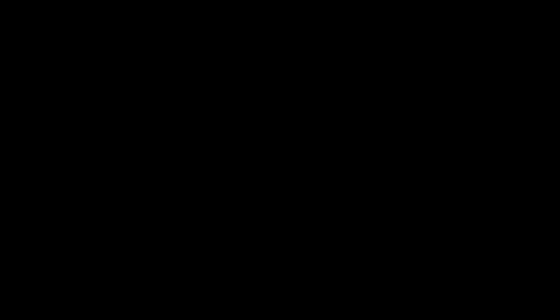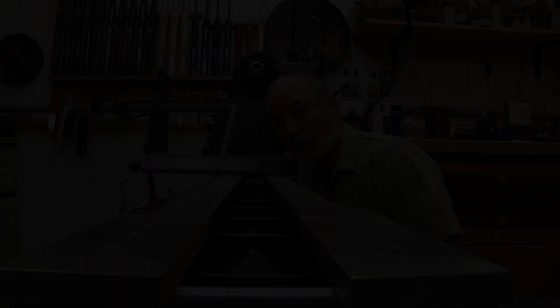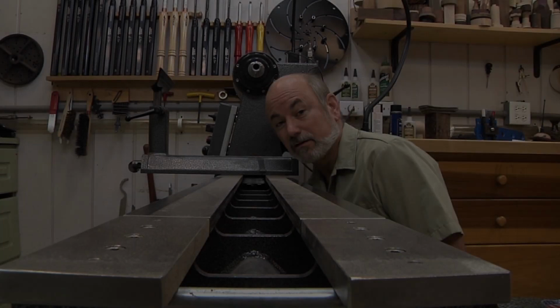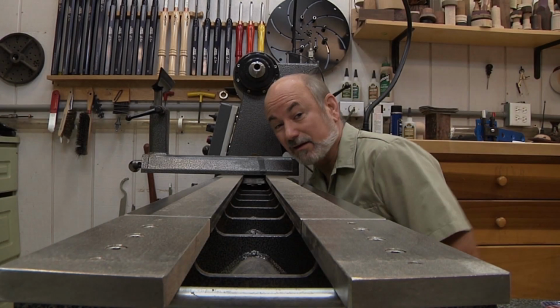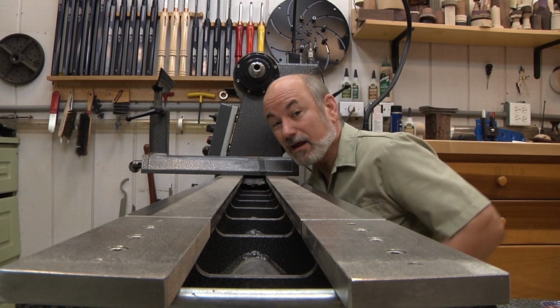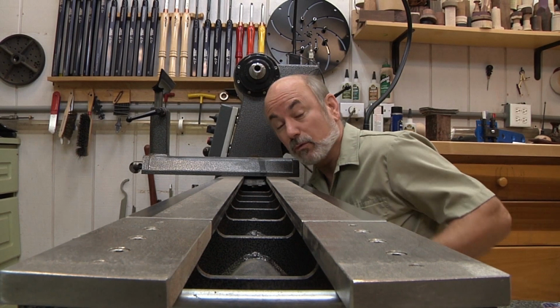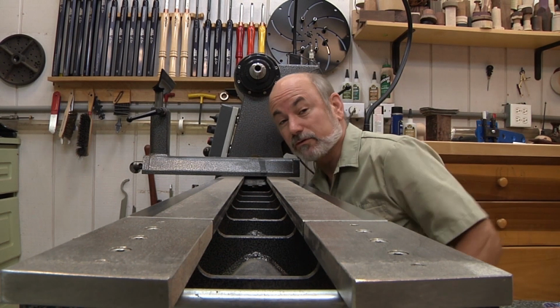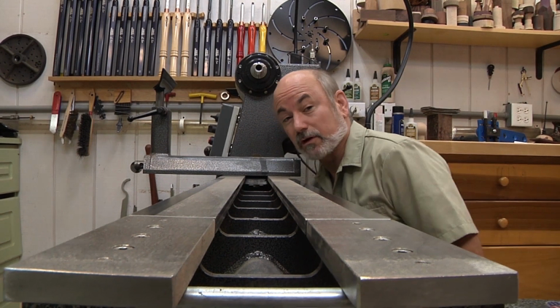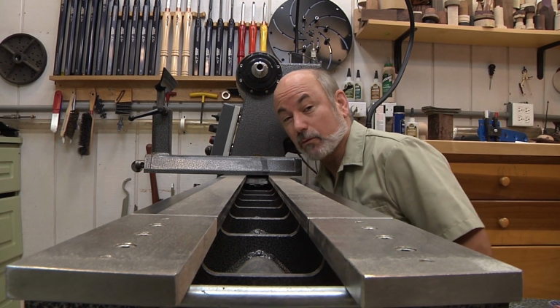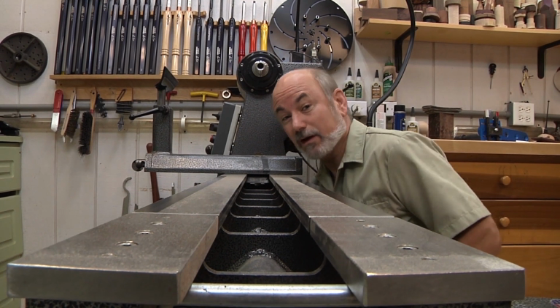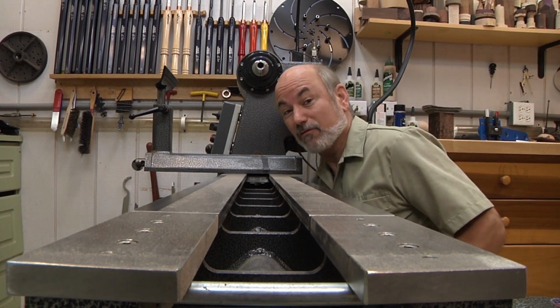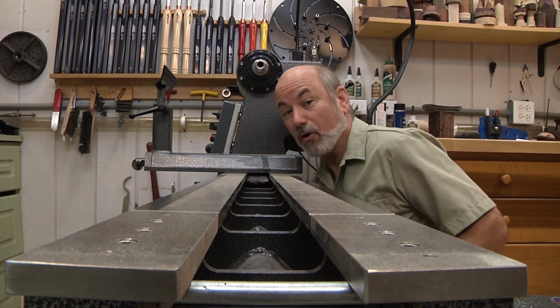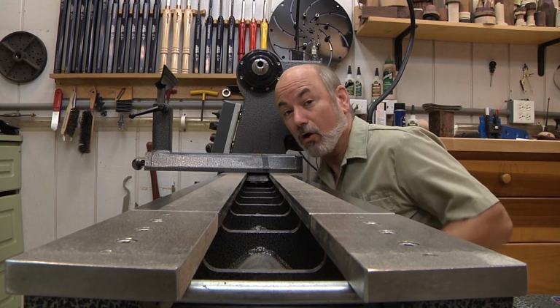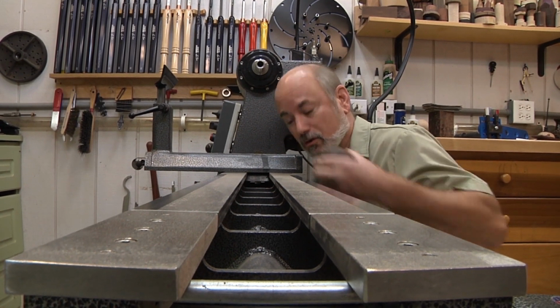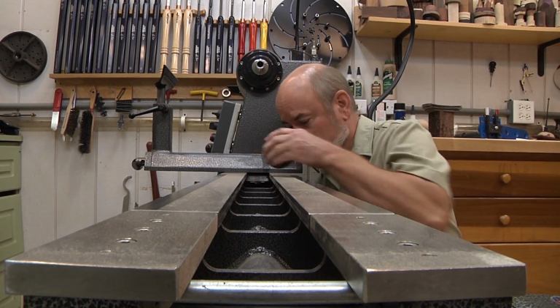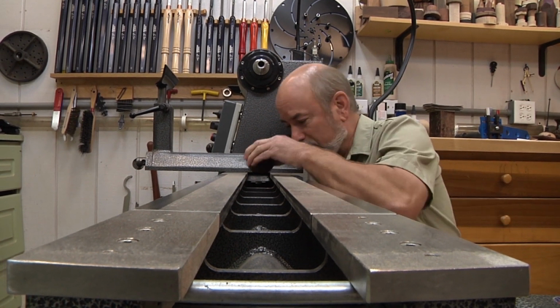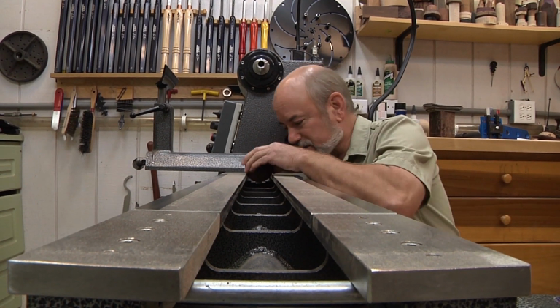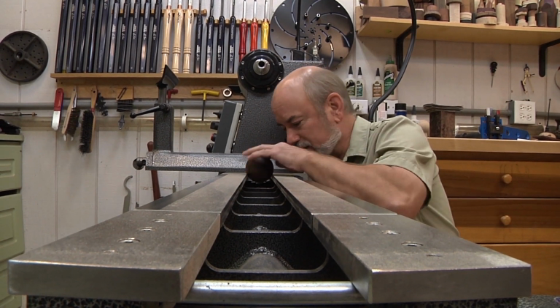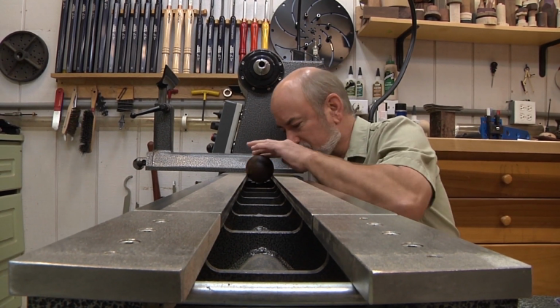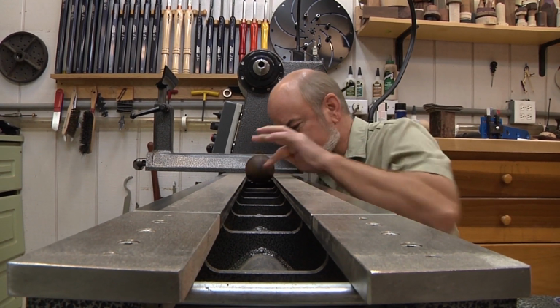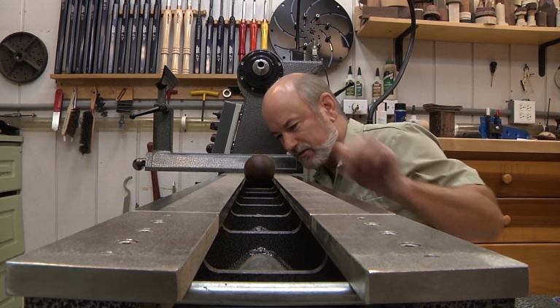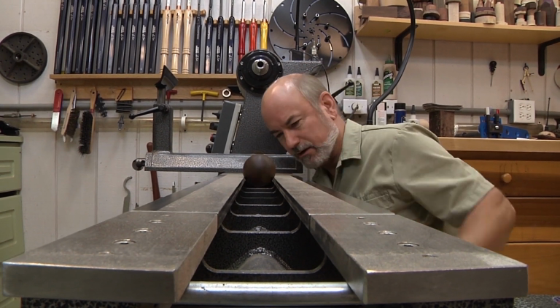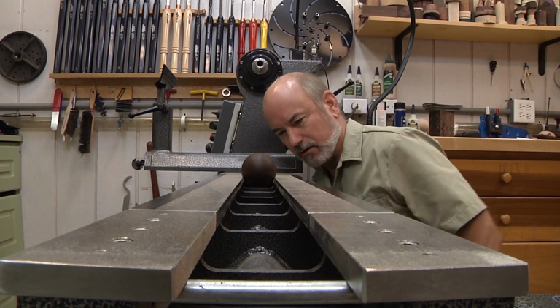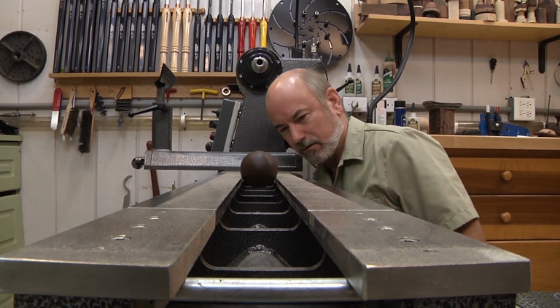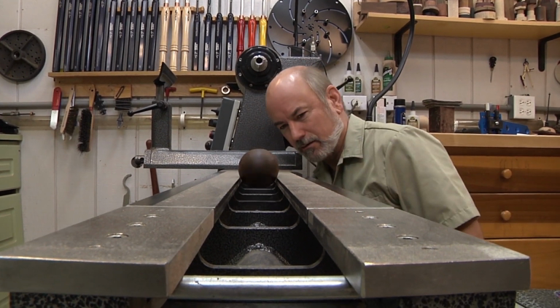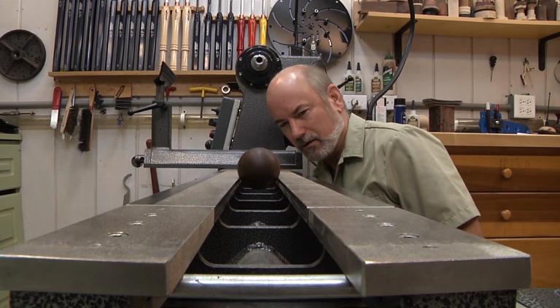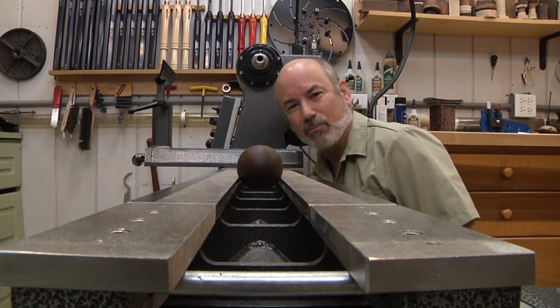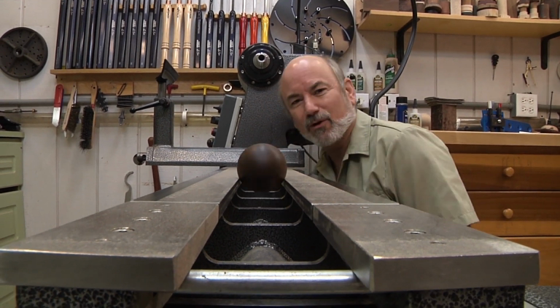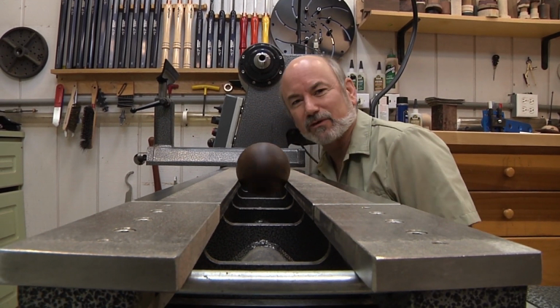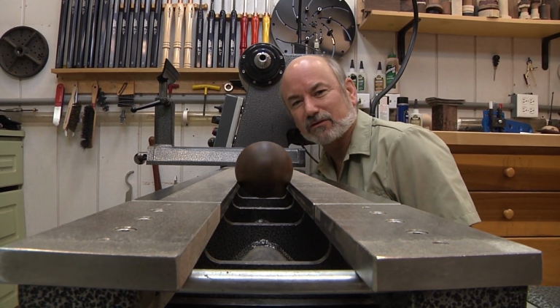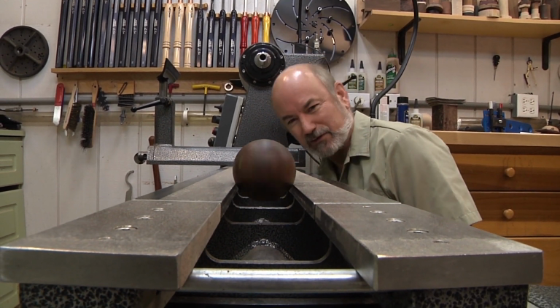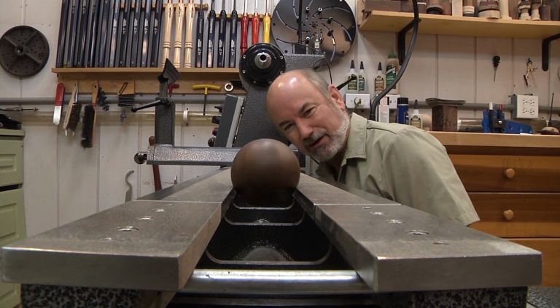Today on Woodturning, we're going to have a ball. Well, actually, a sphere. A perfect sphere.